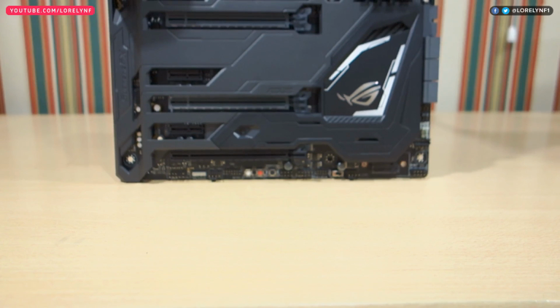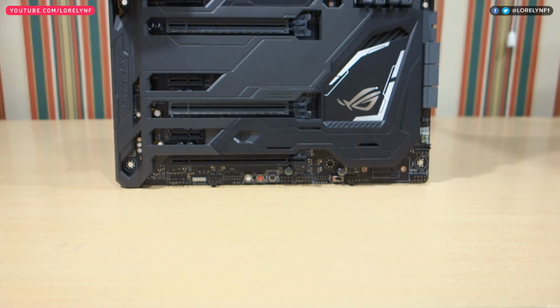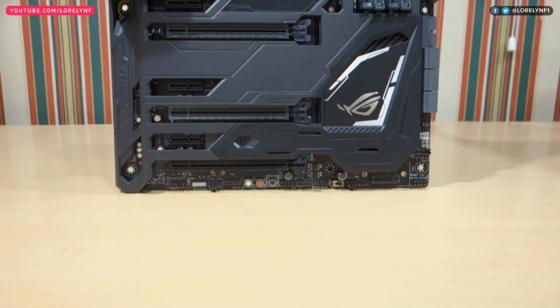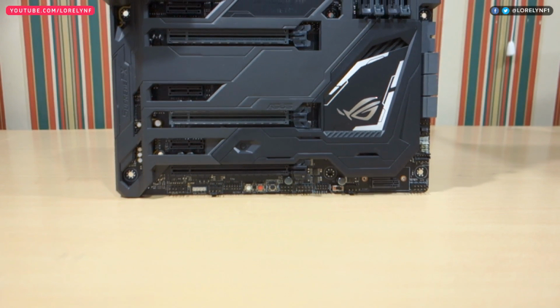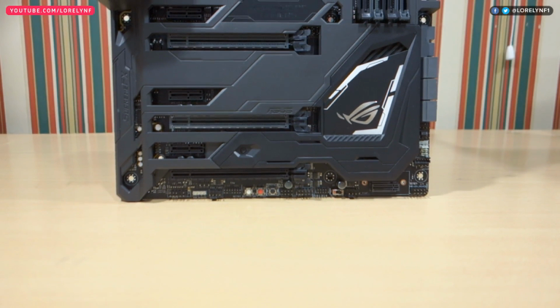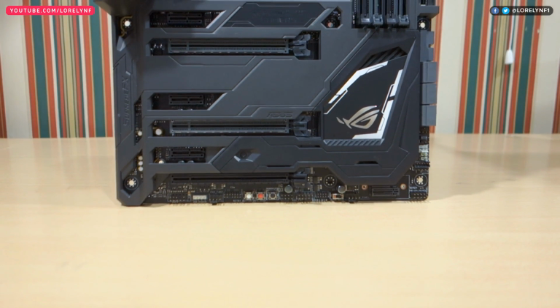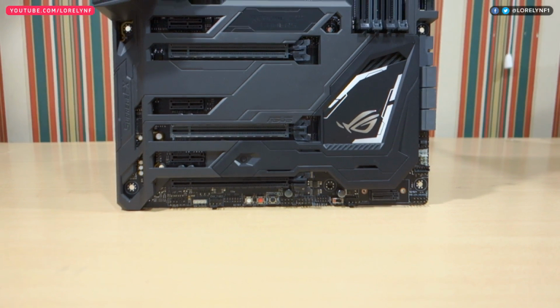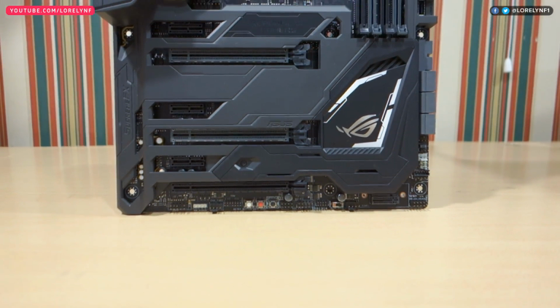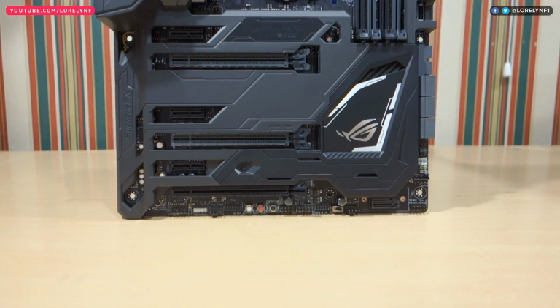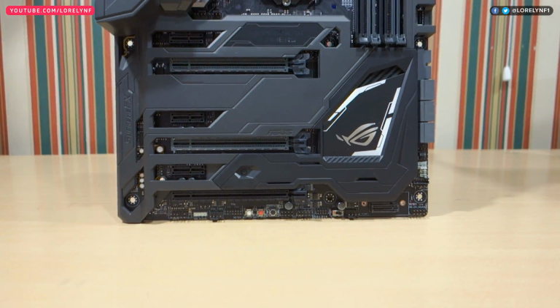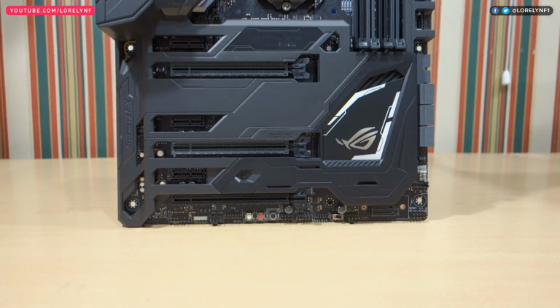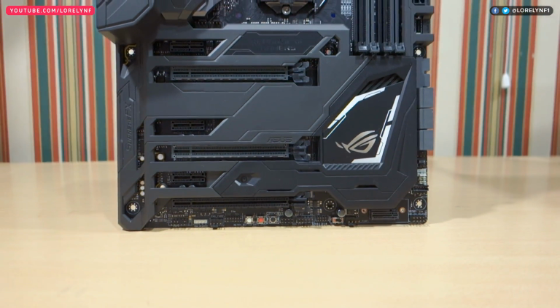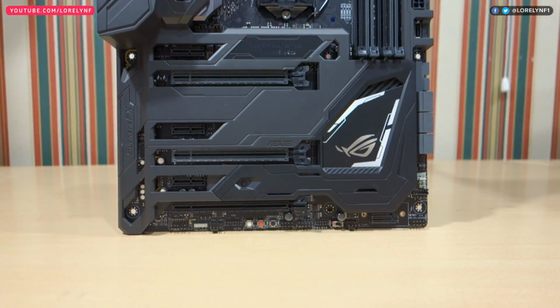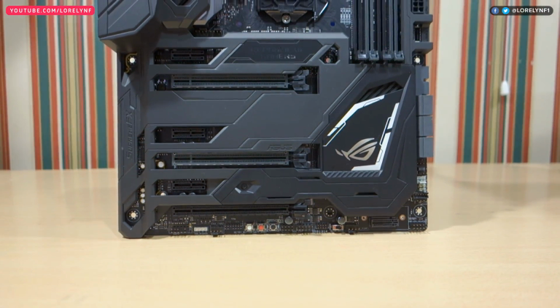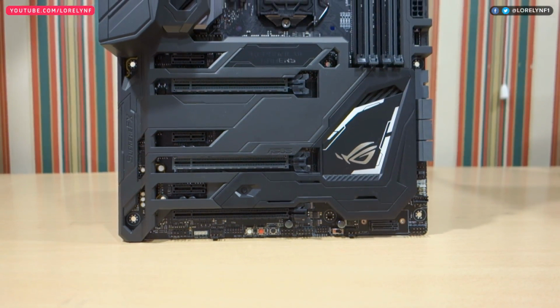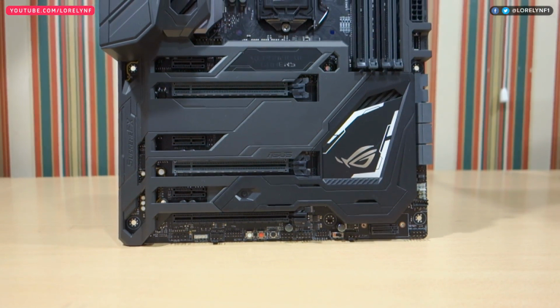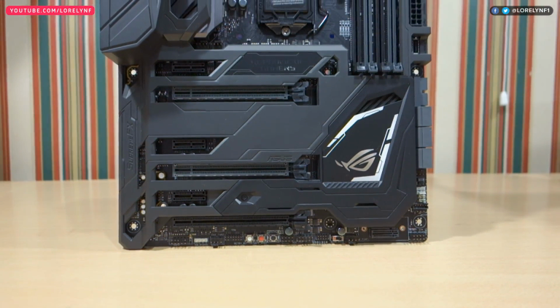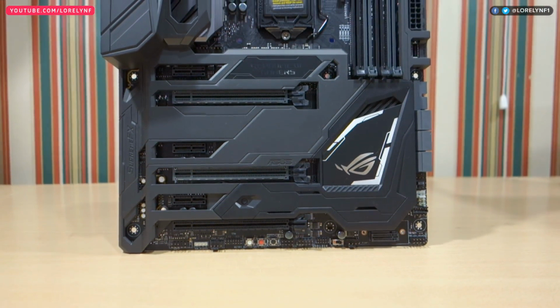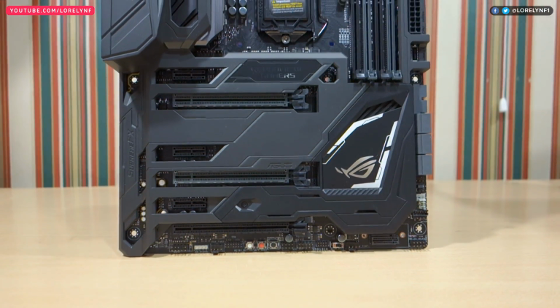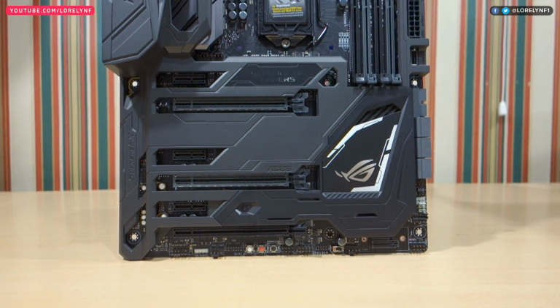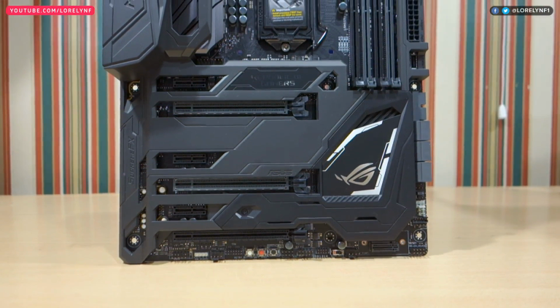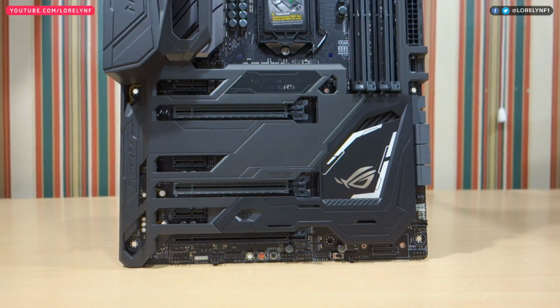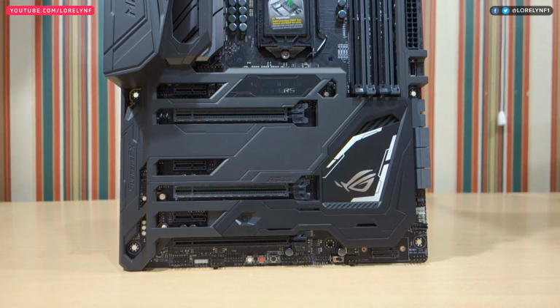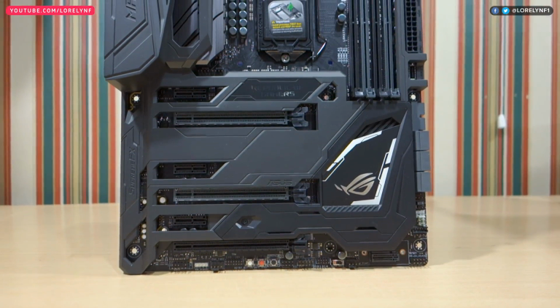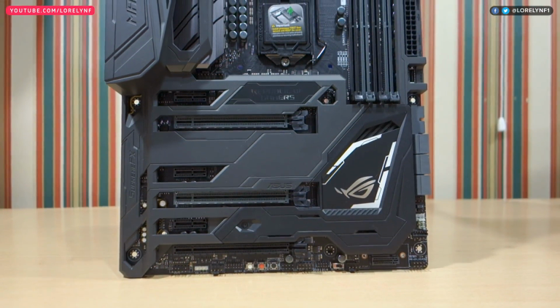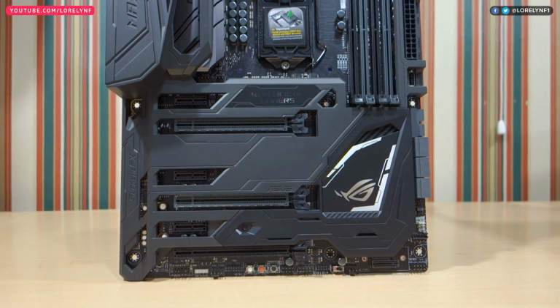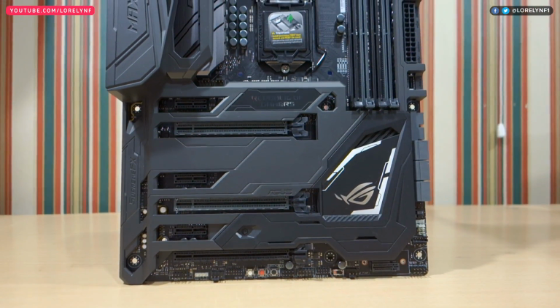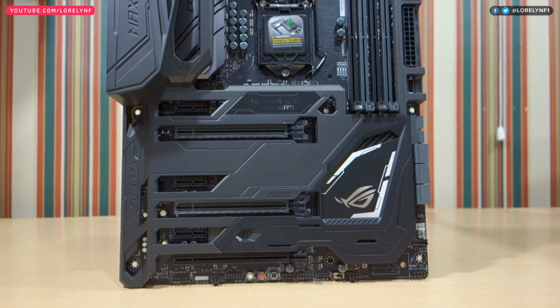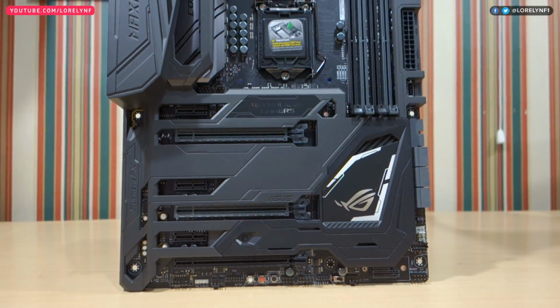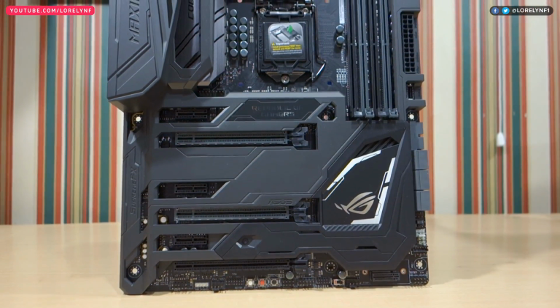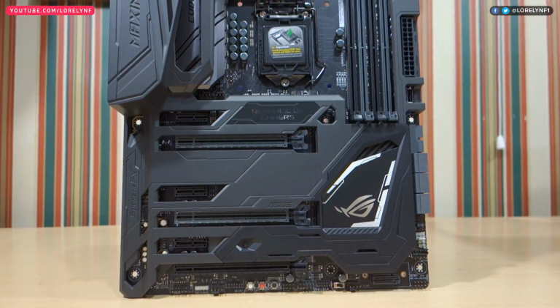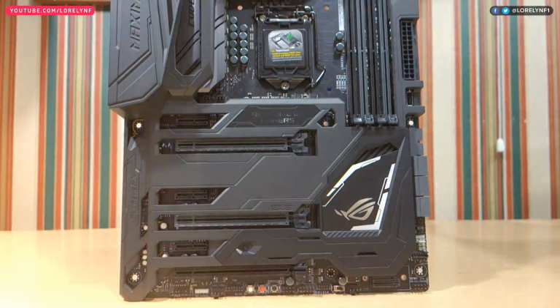Hi guys, Norlin here and this is the ASUS ROG Maximus 9 Code Gaming Motherboard.